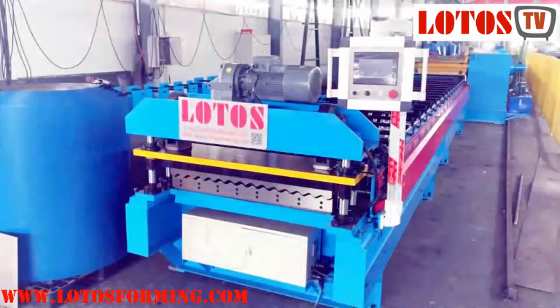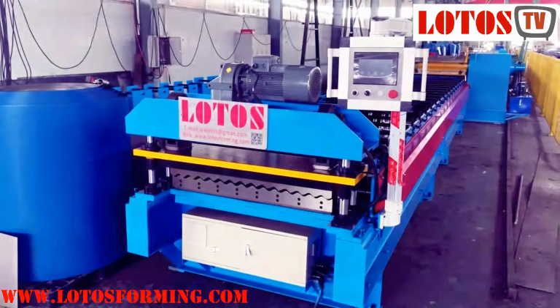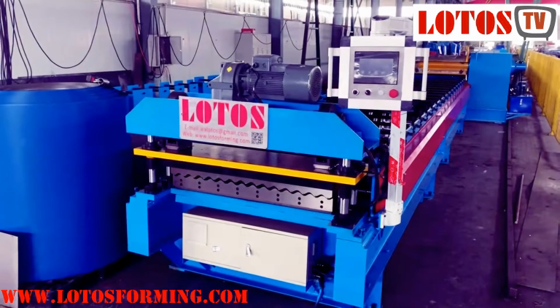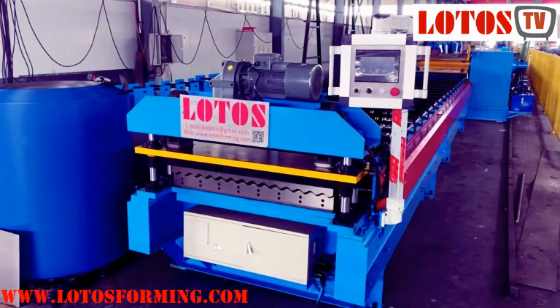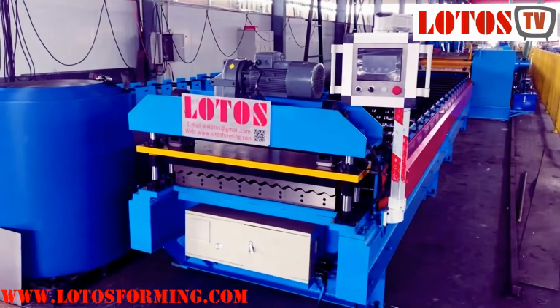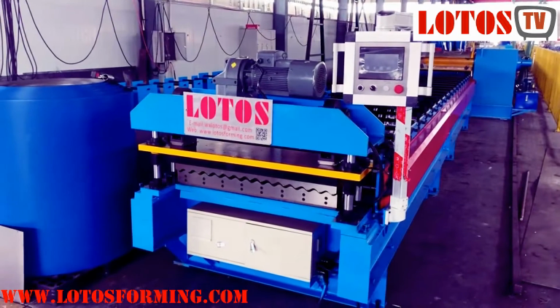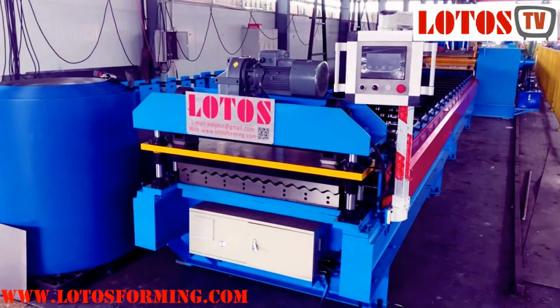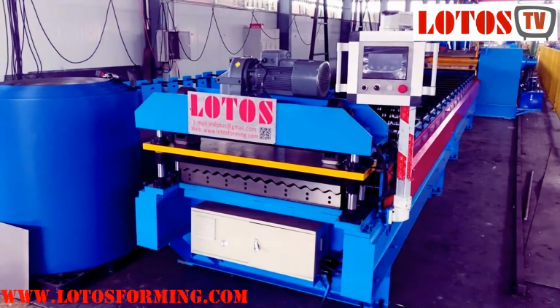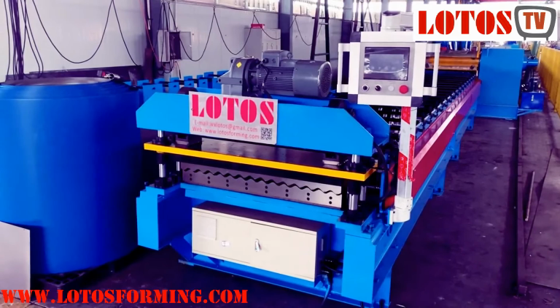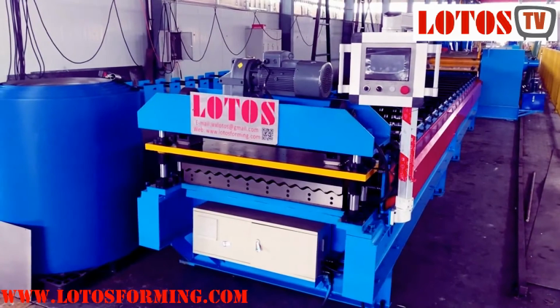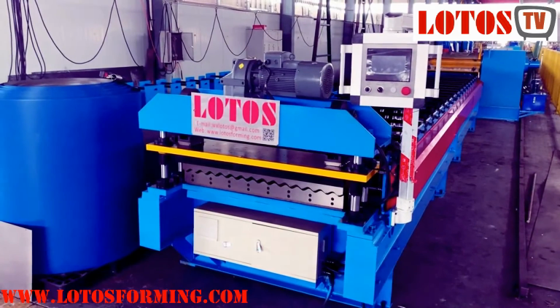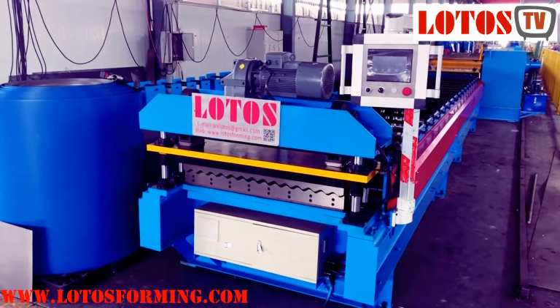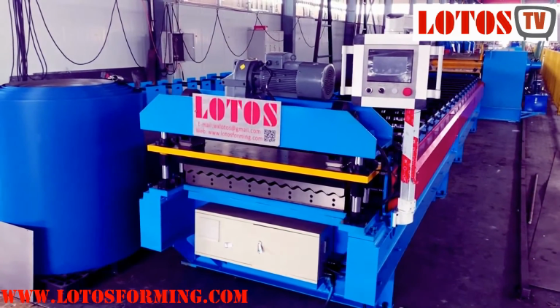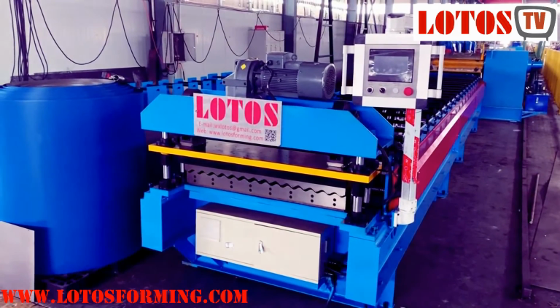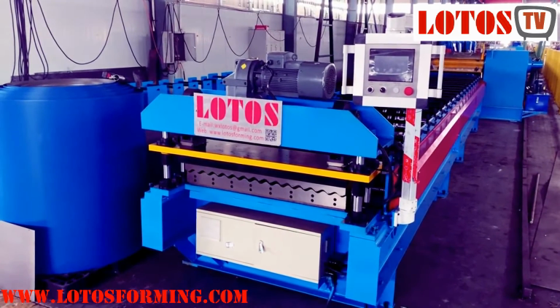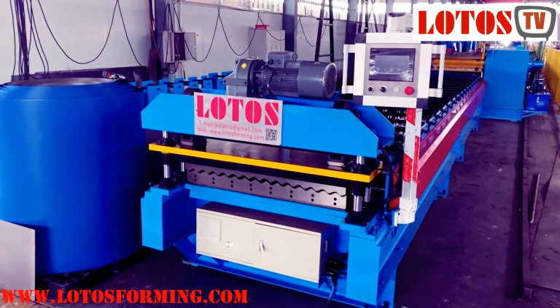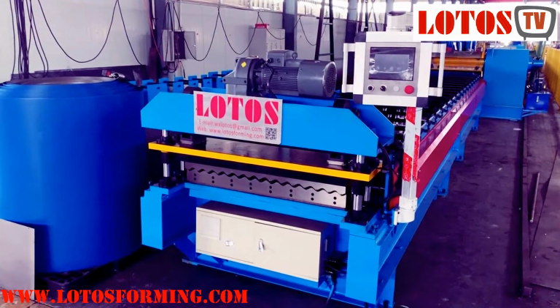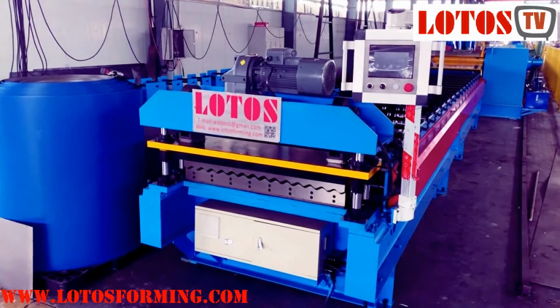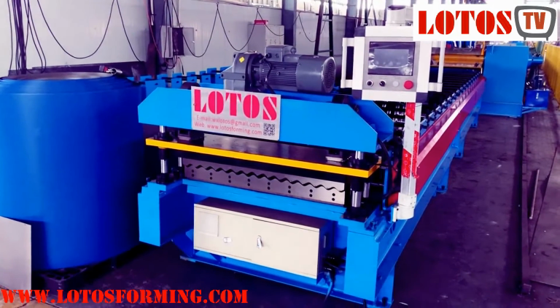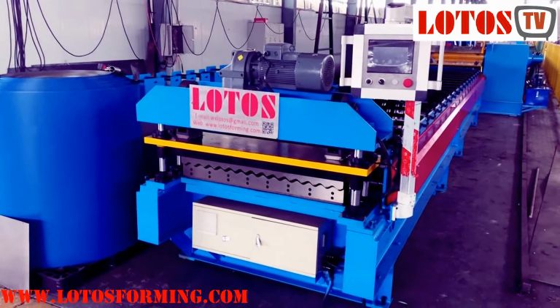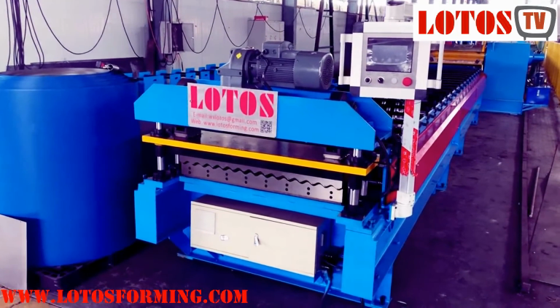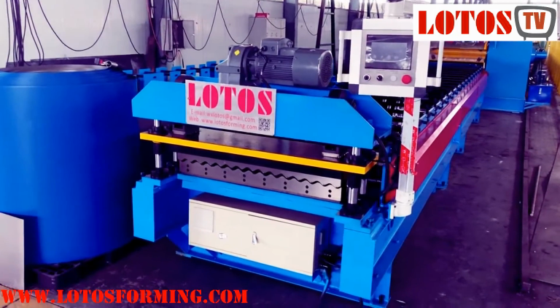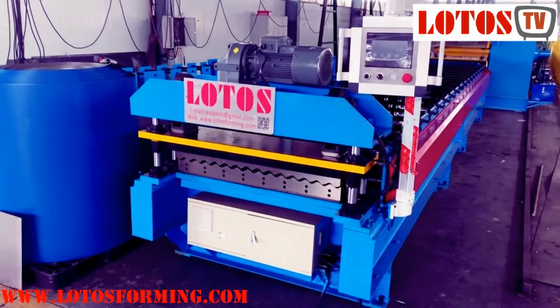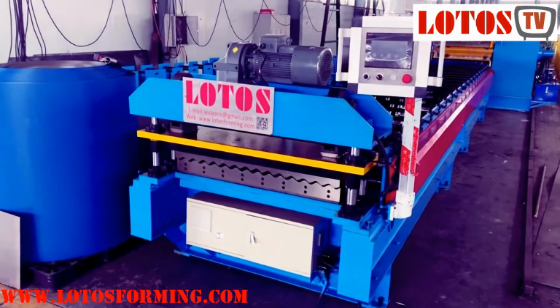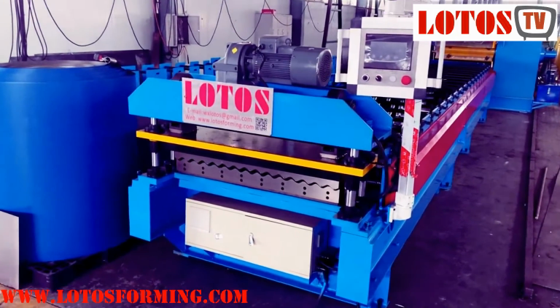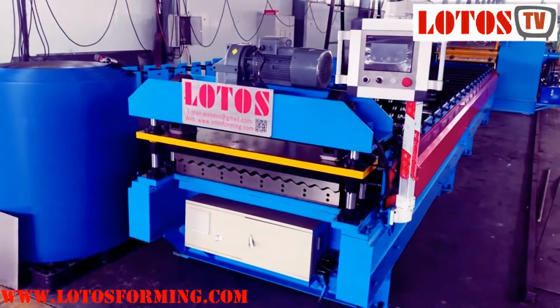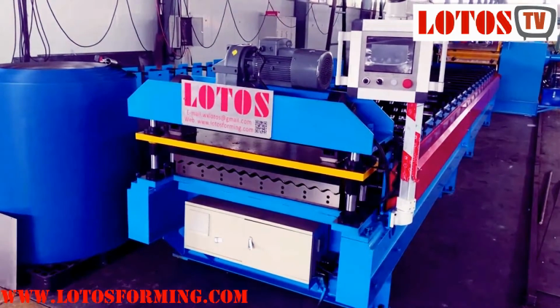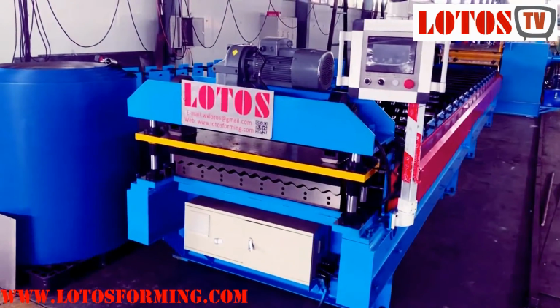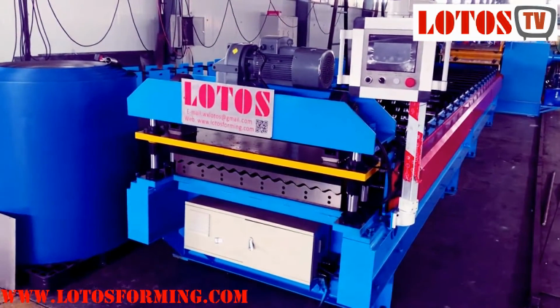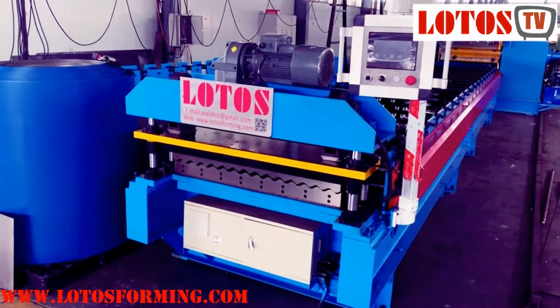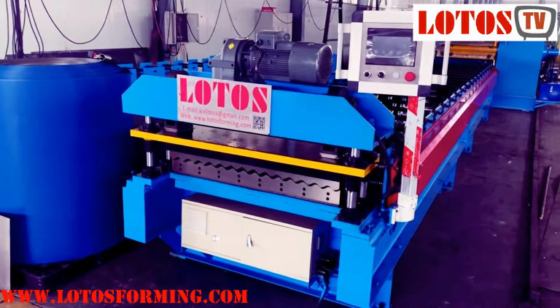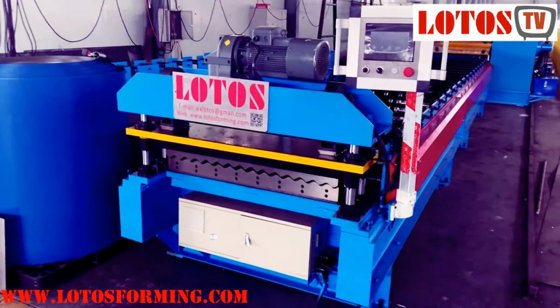Hello, this is Victoria. Today we have one co-created machine.